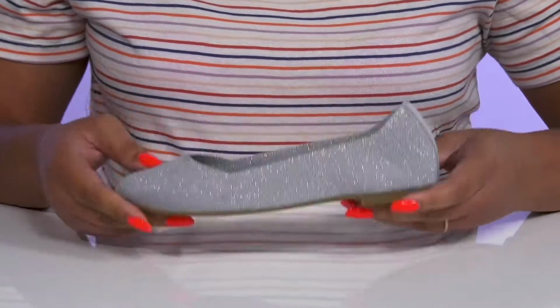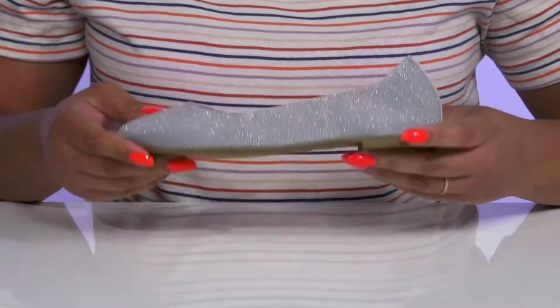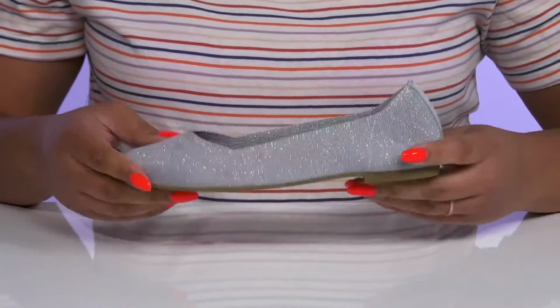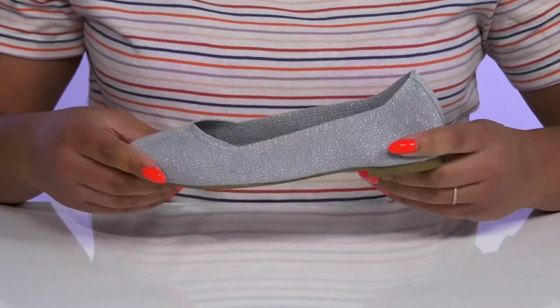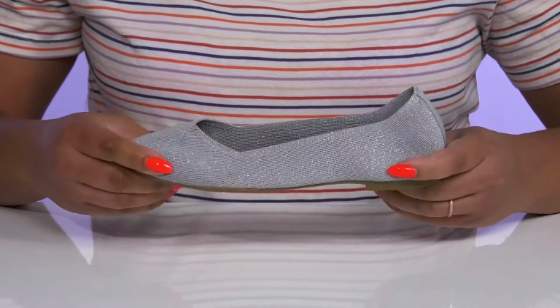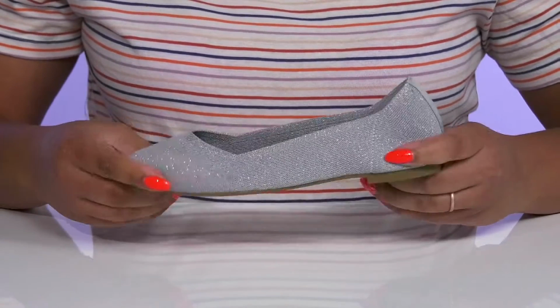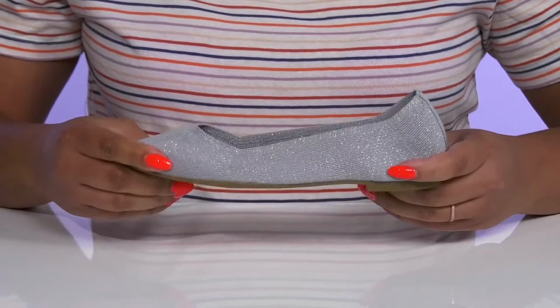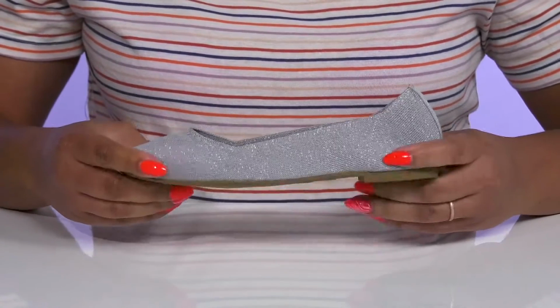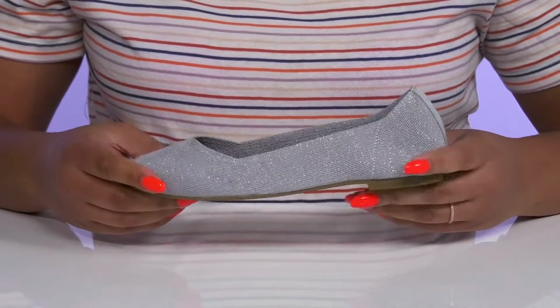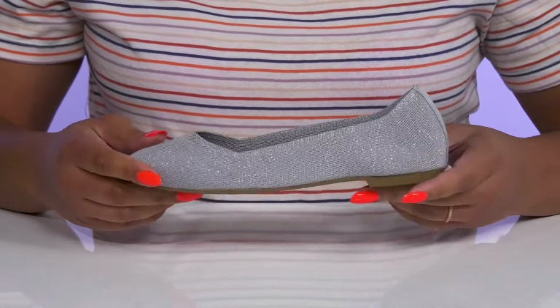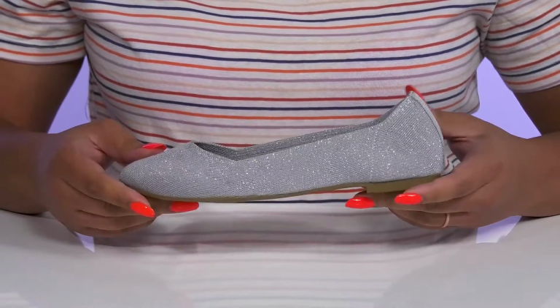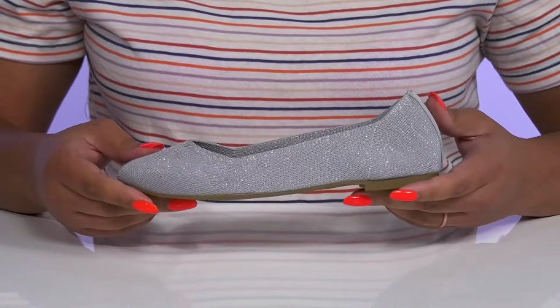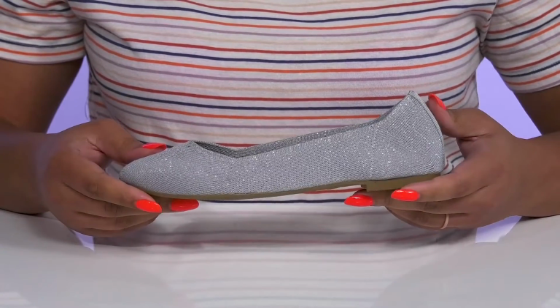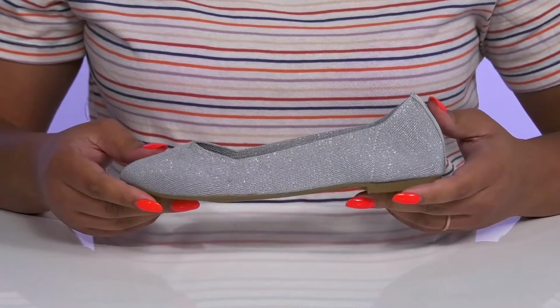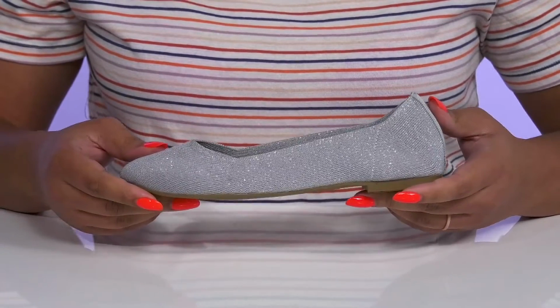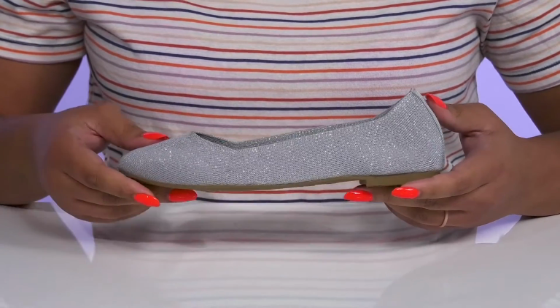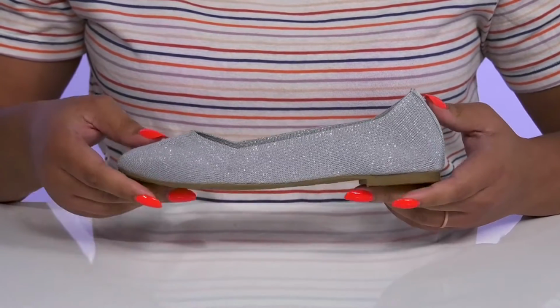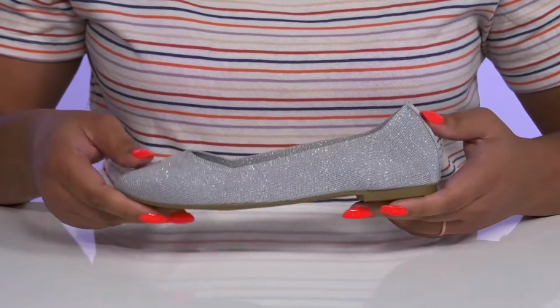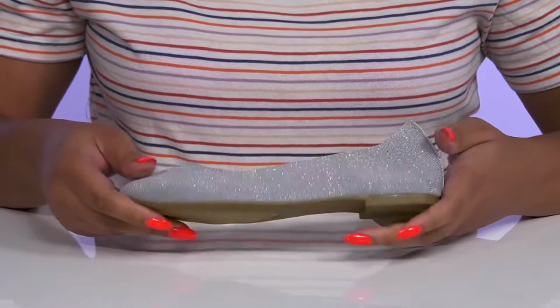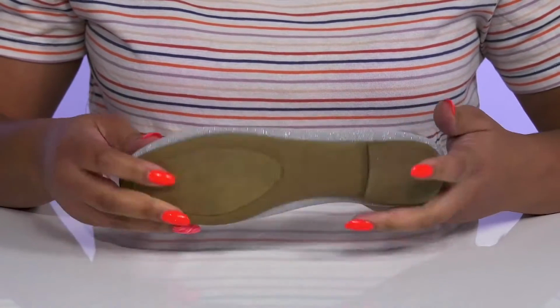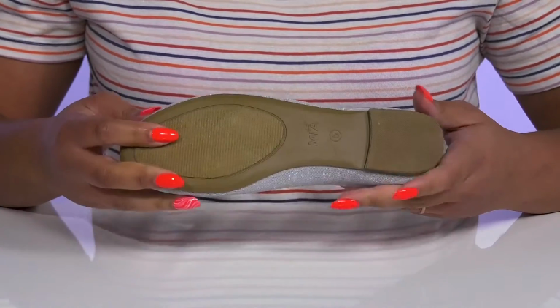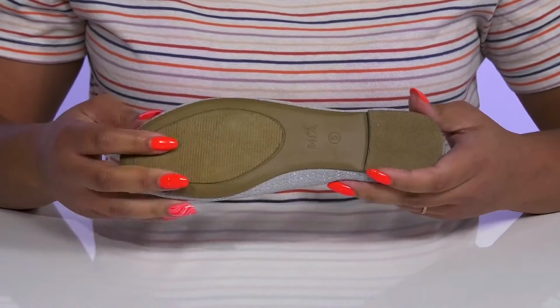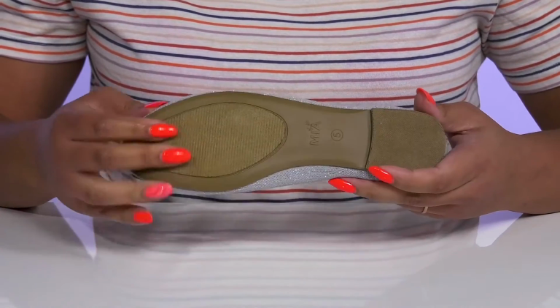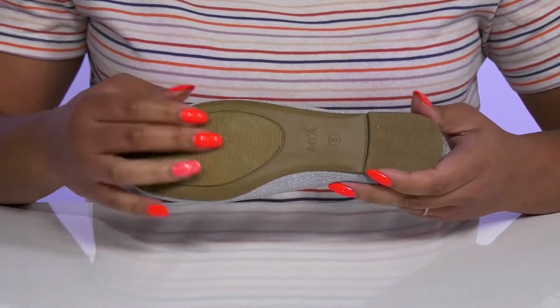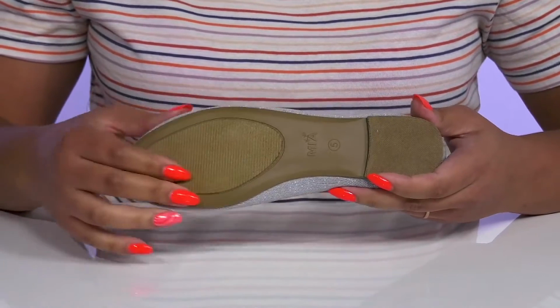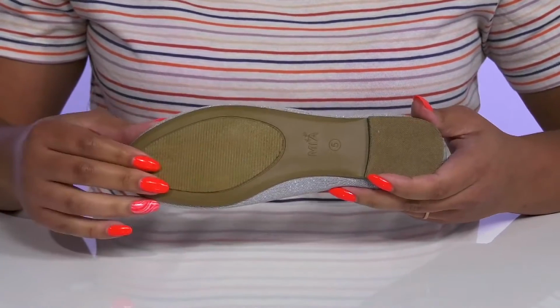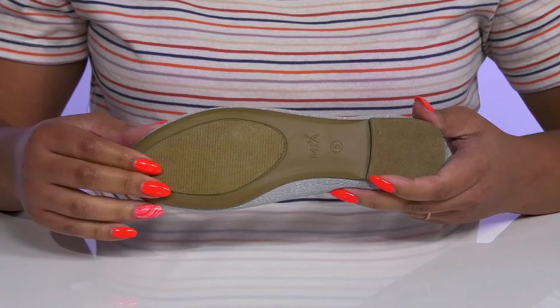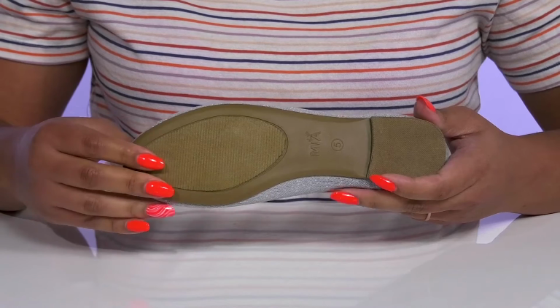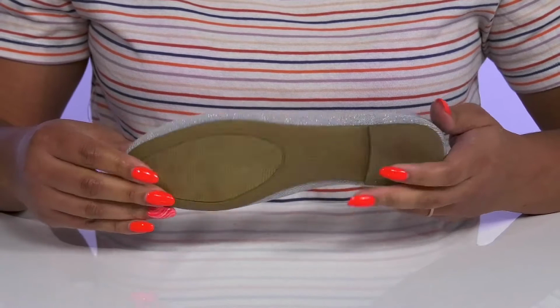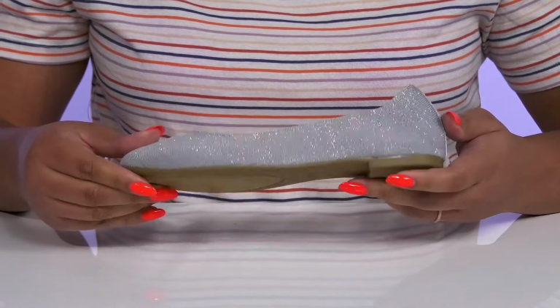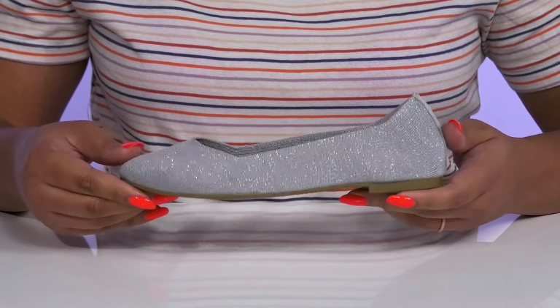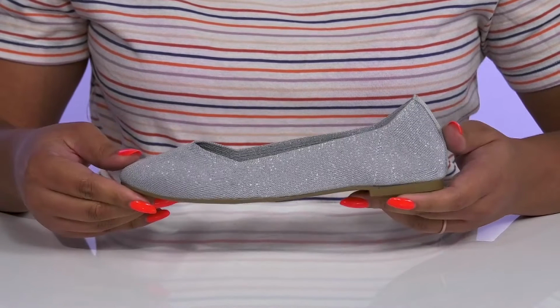They're very lightweight, with a sturdy and durable build, and it's all on top of a fabric-coated man-made outsole.